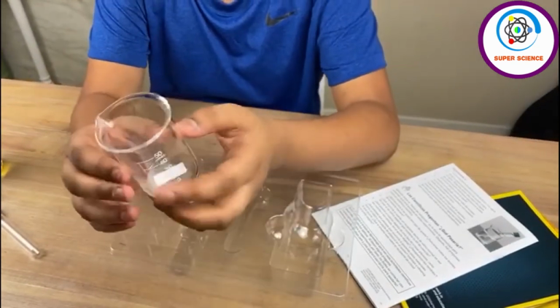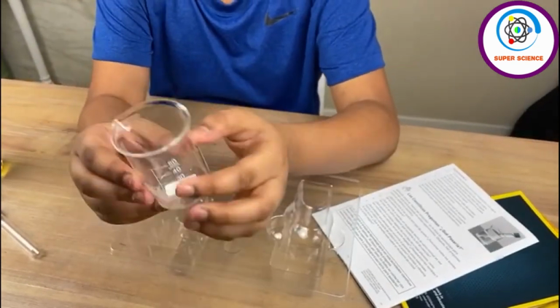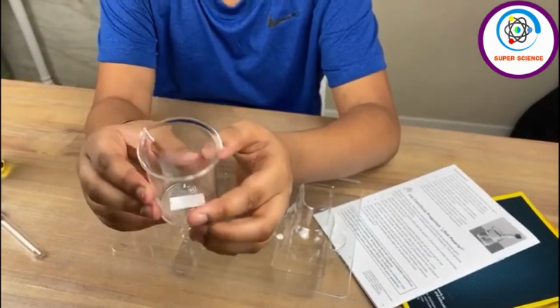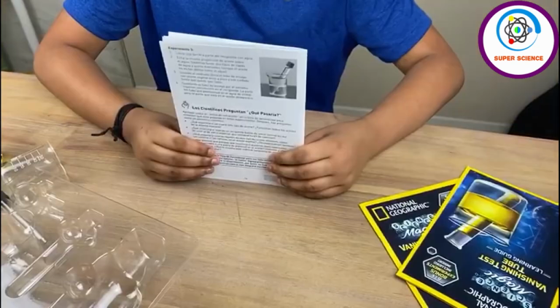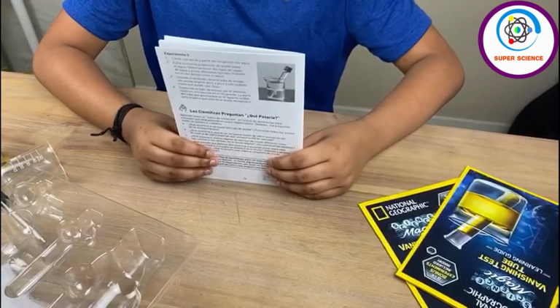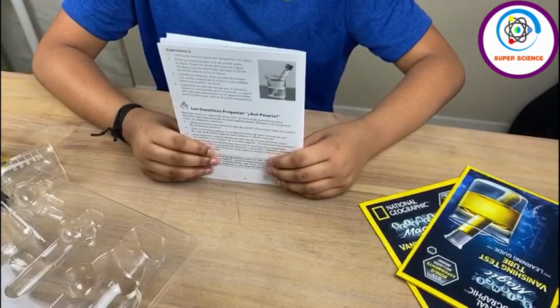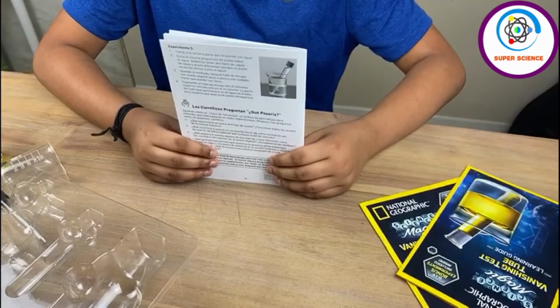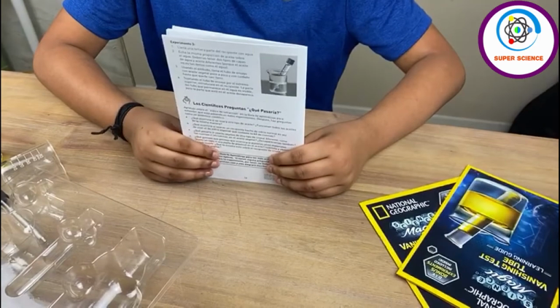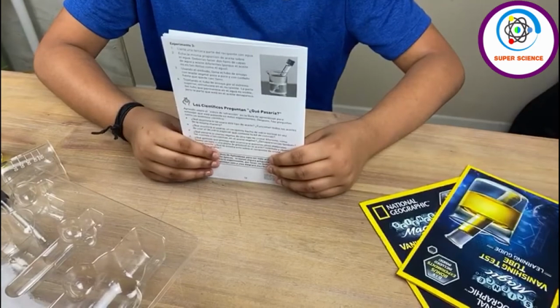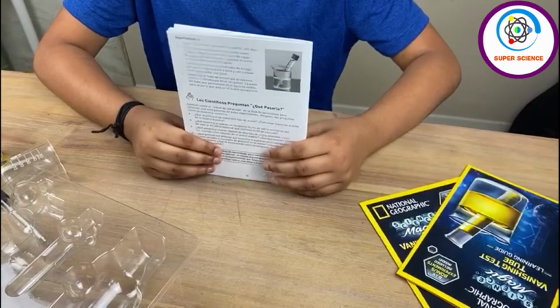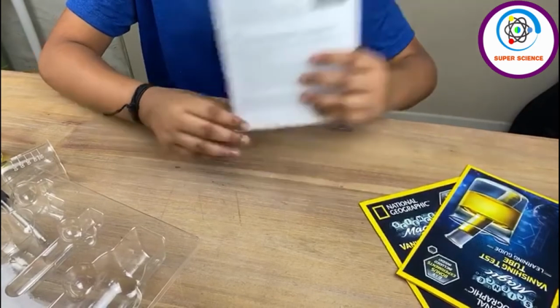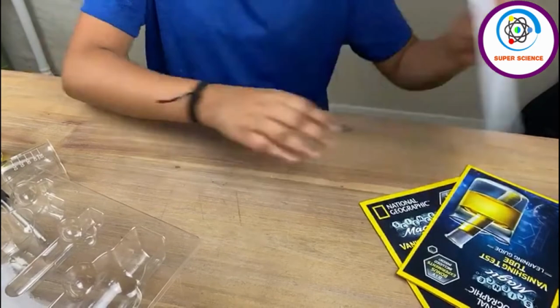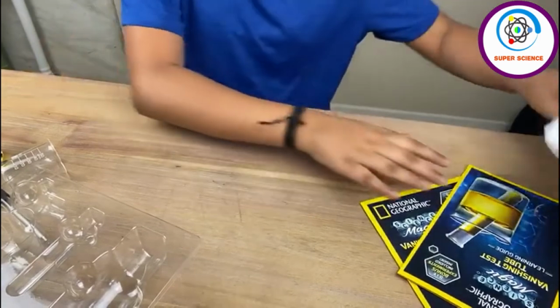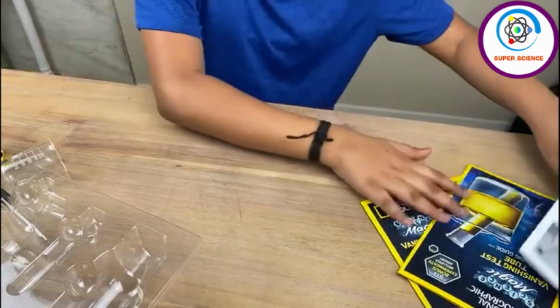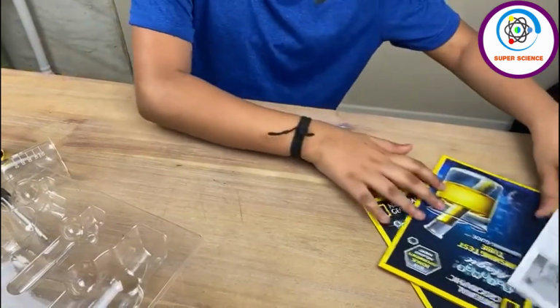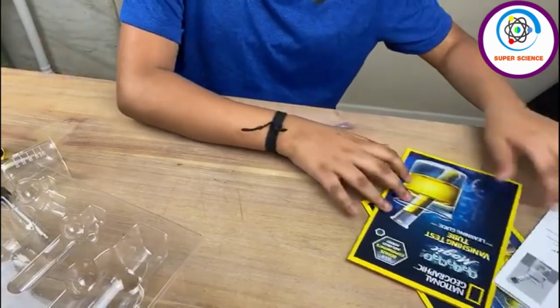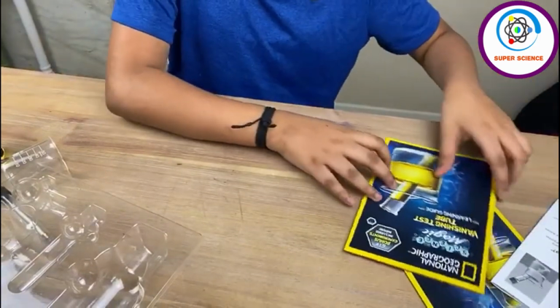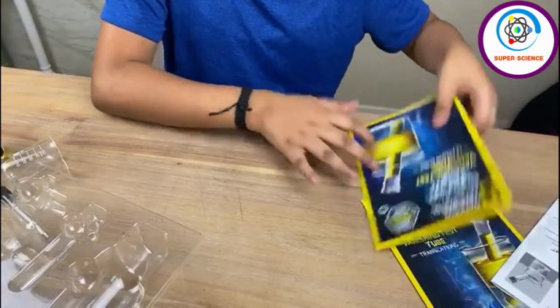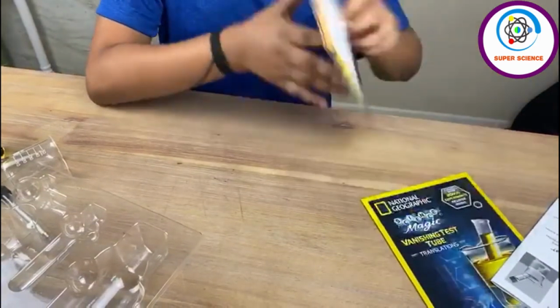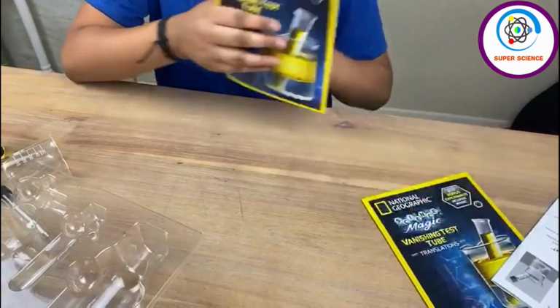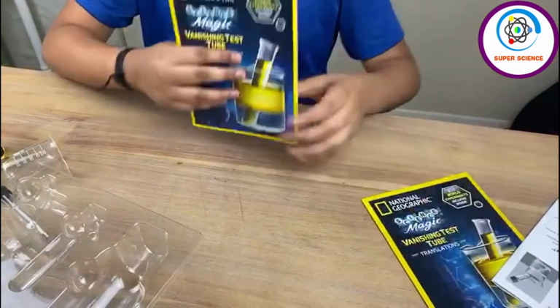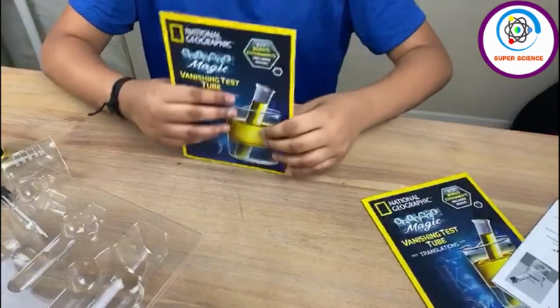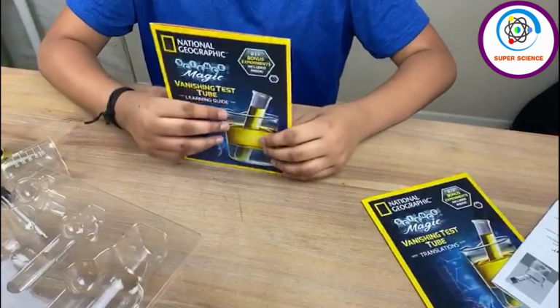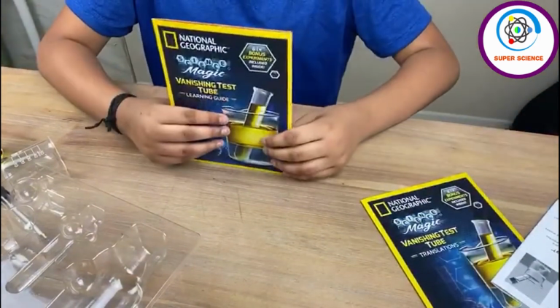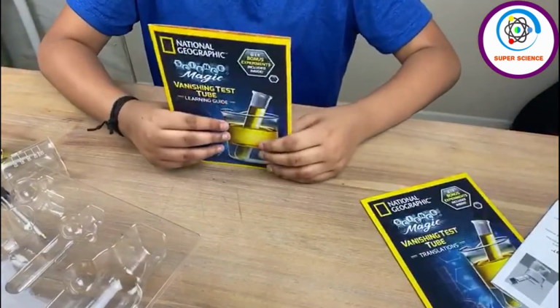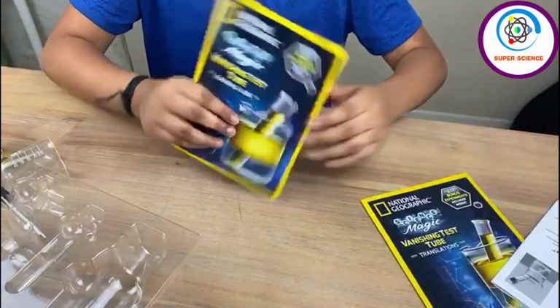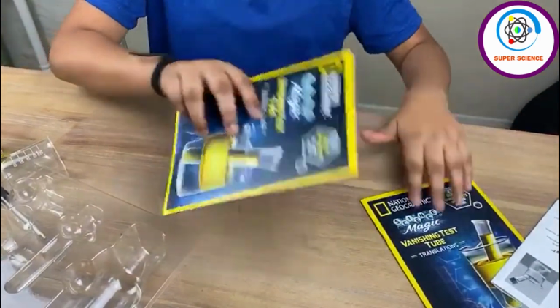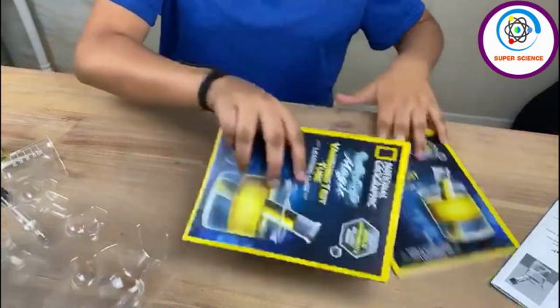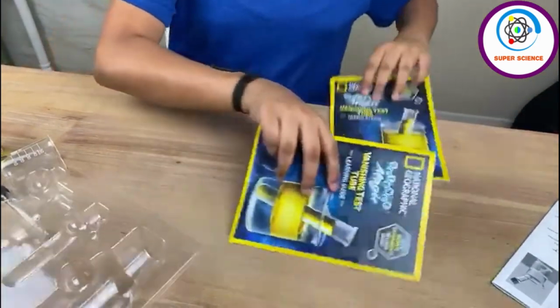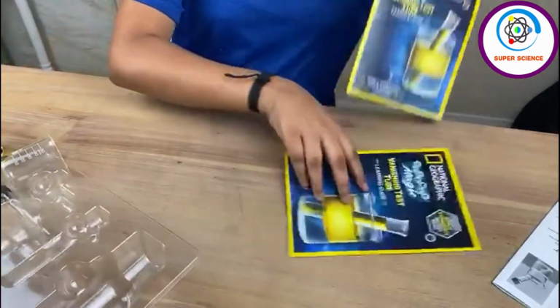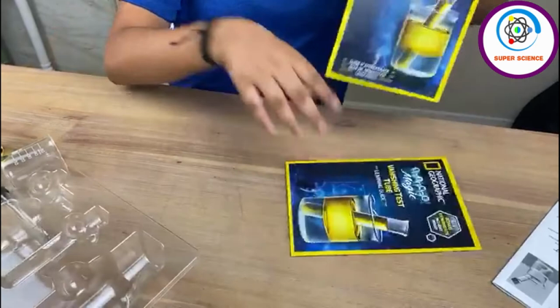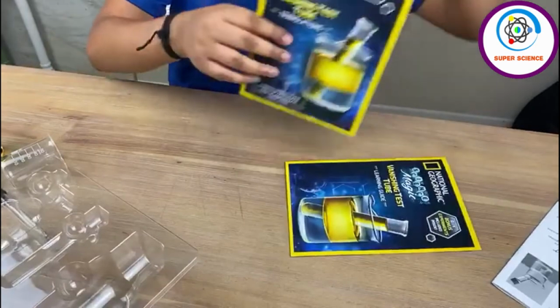It also comes with the instructions, the learning guide and the translations.